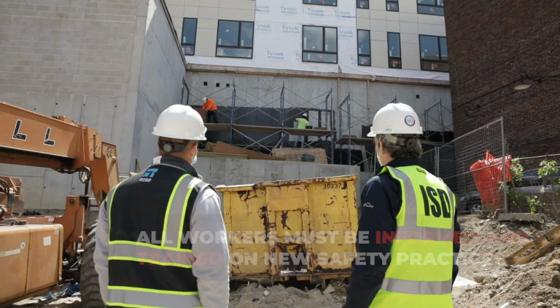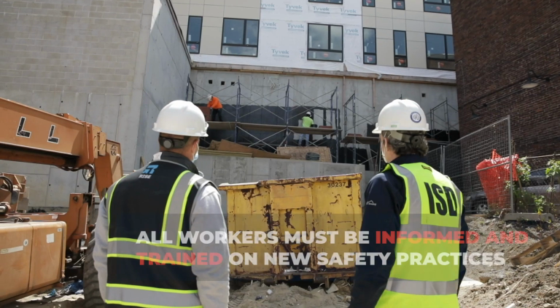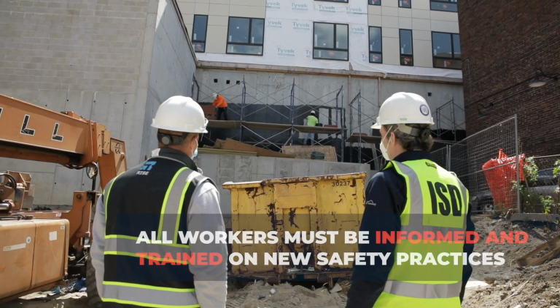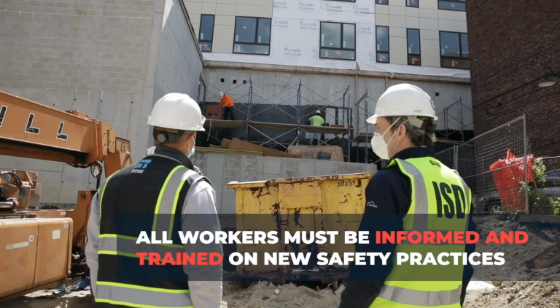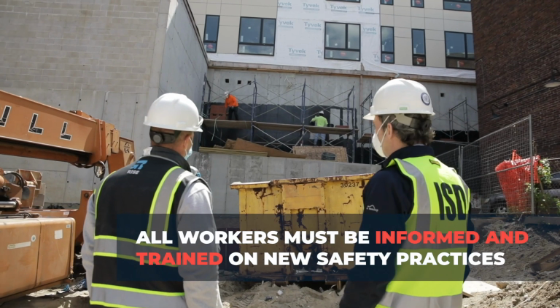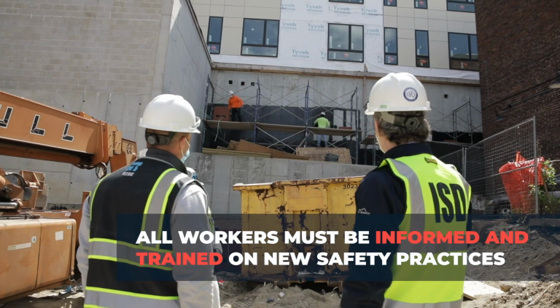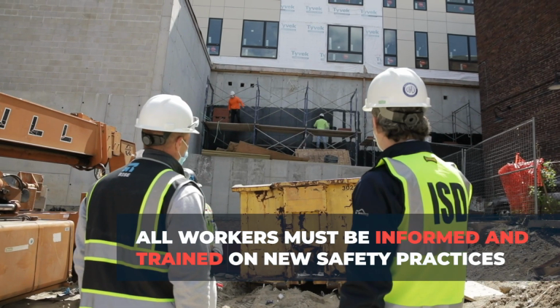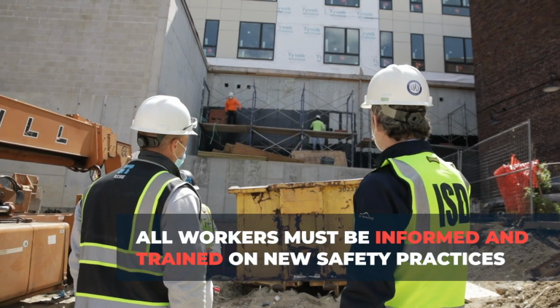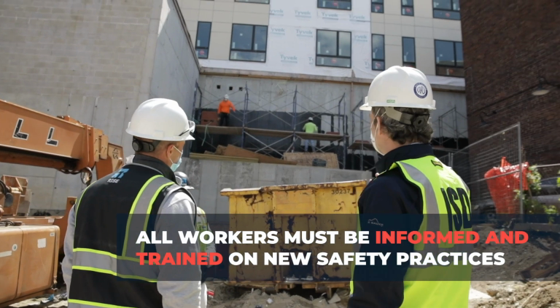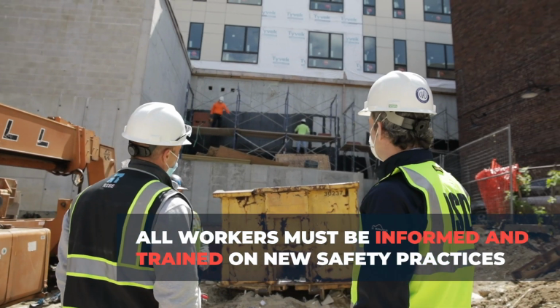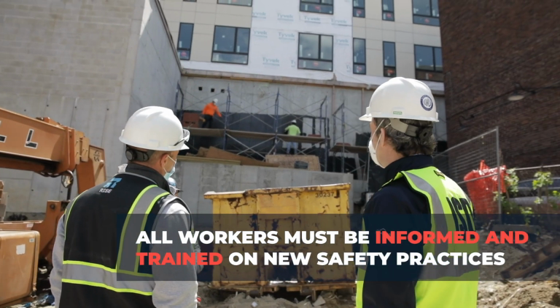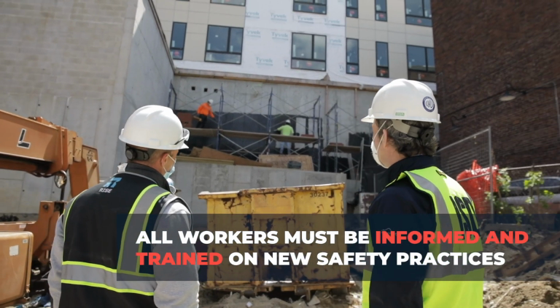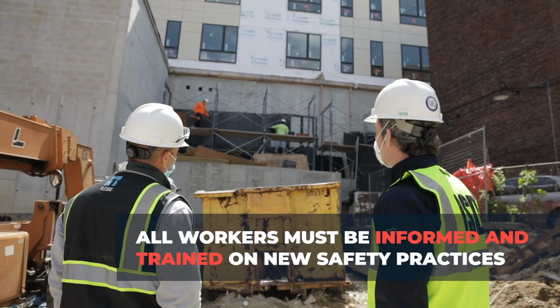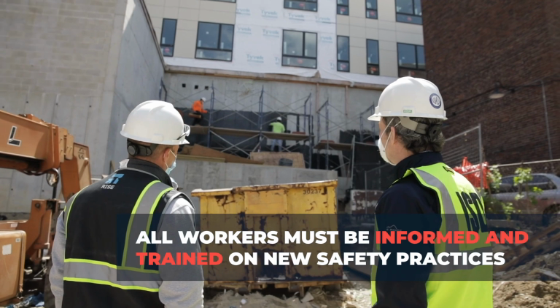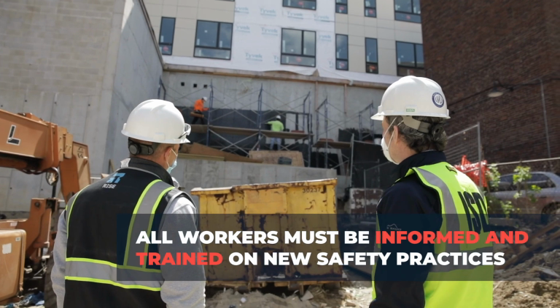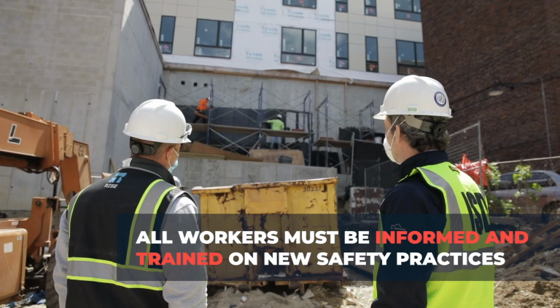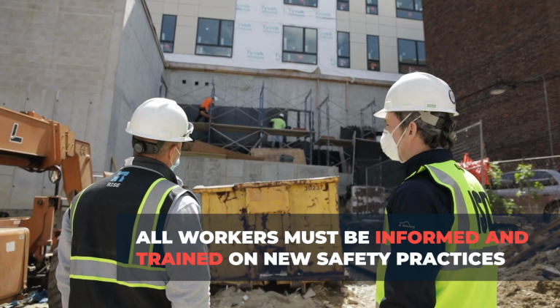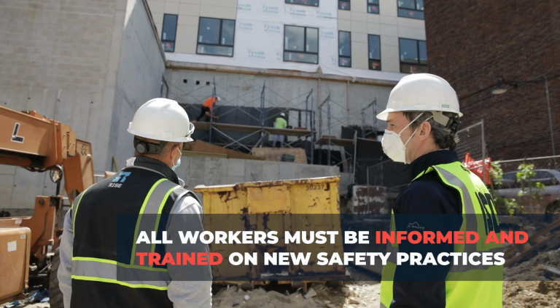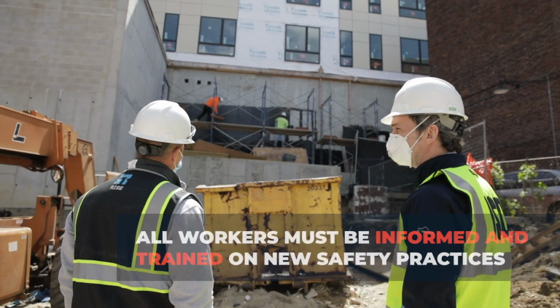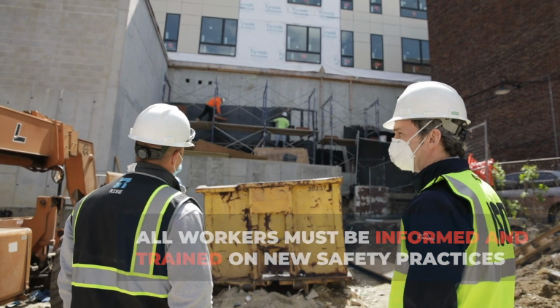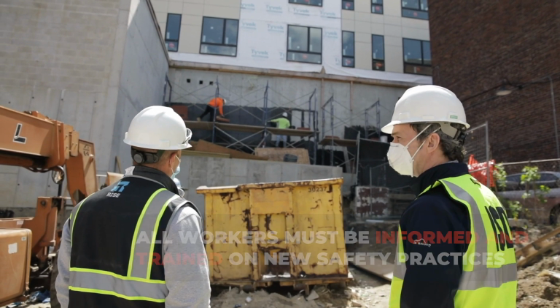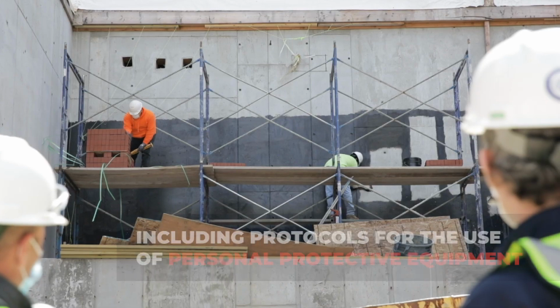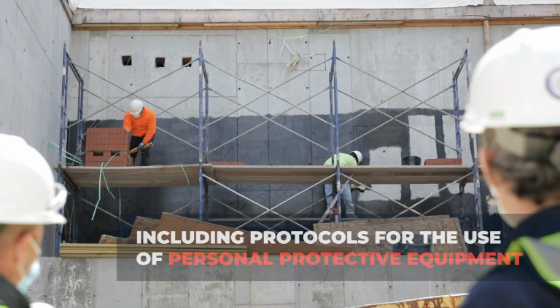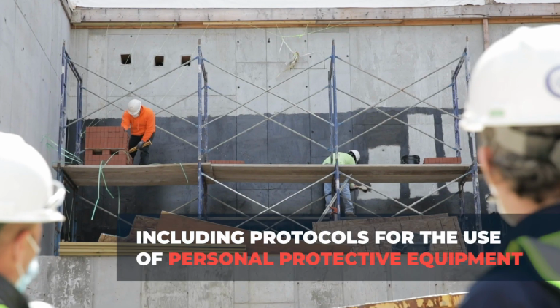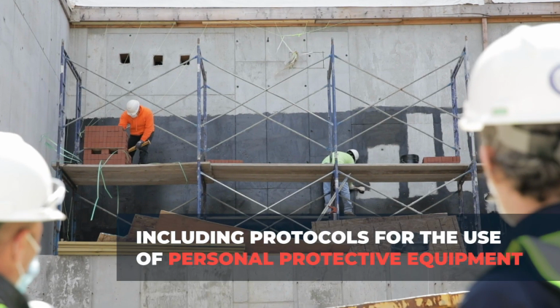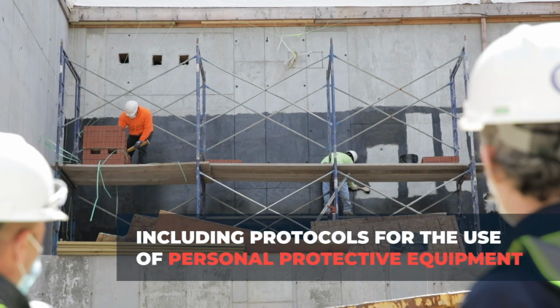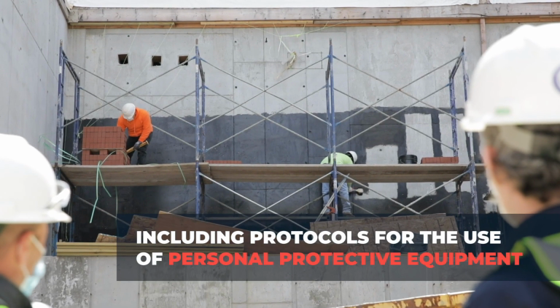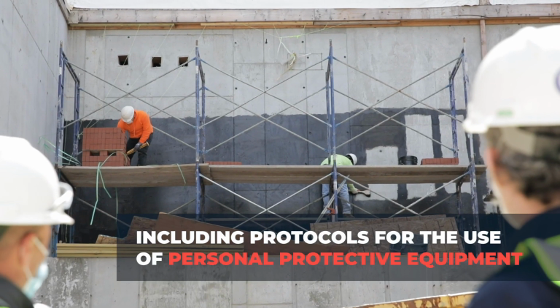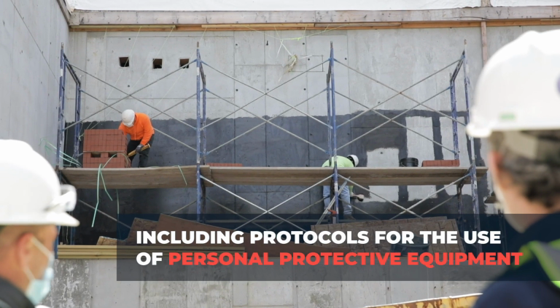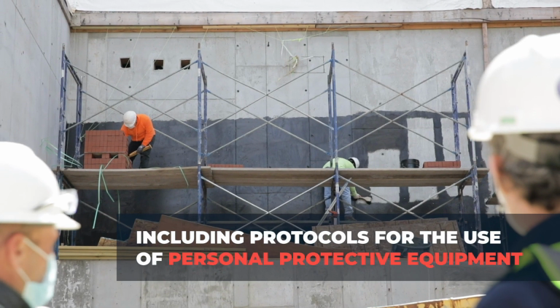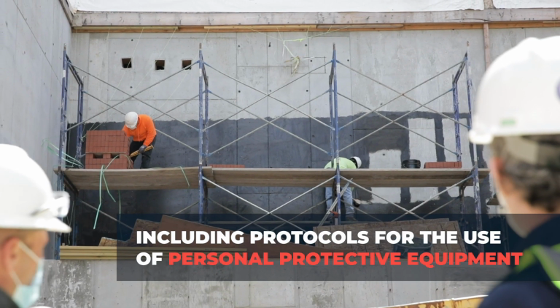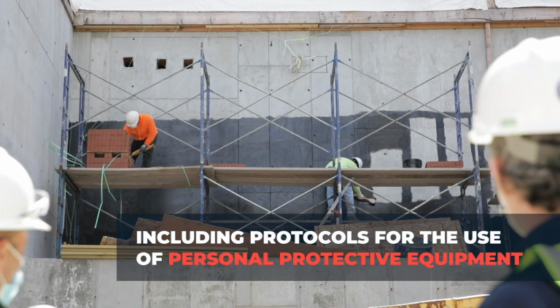Here you have two masons working — social distancing and PPE.